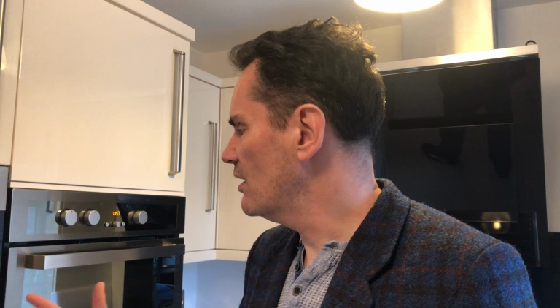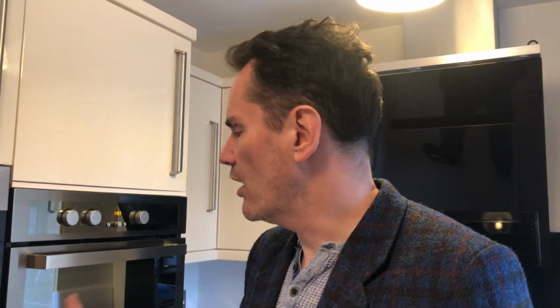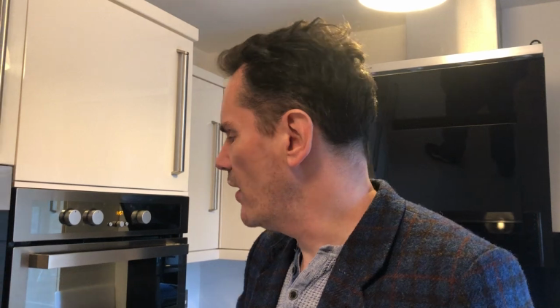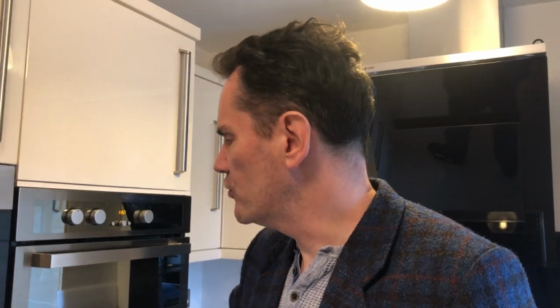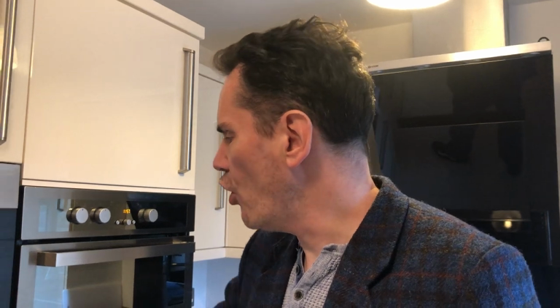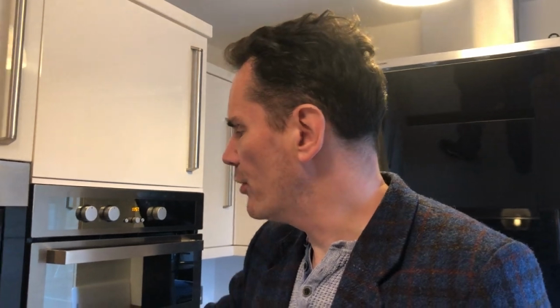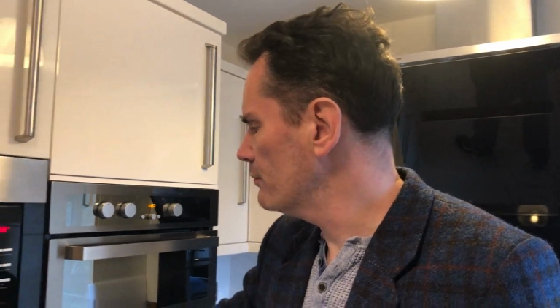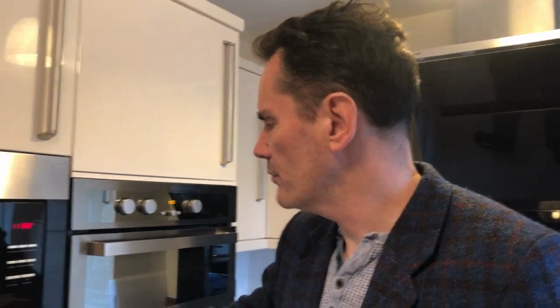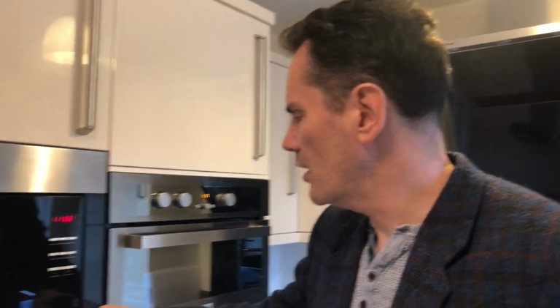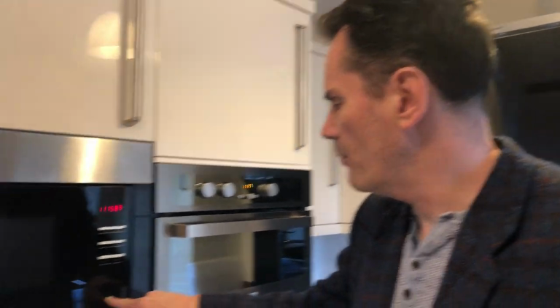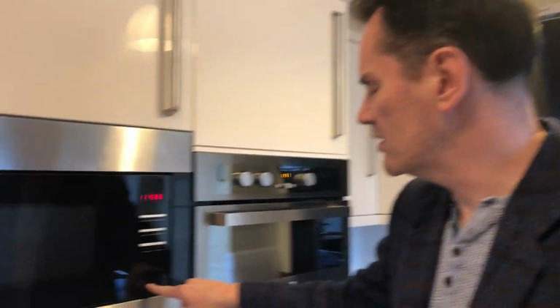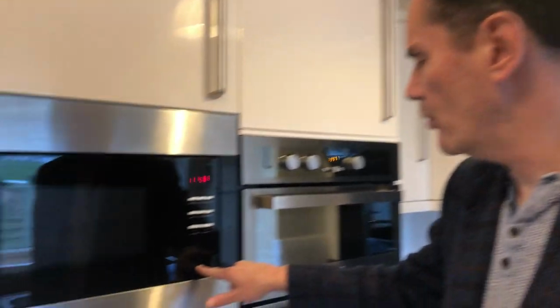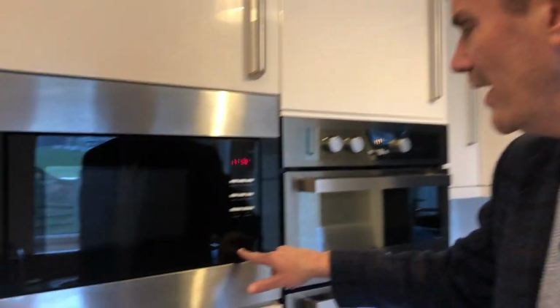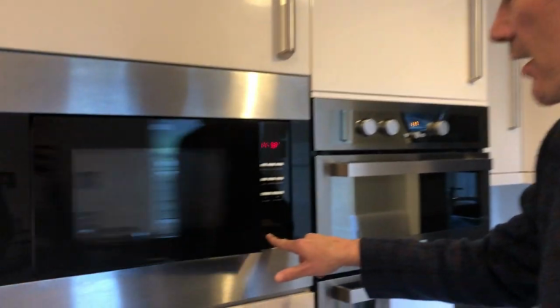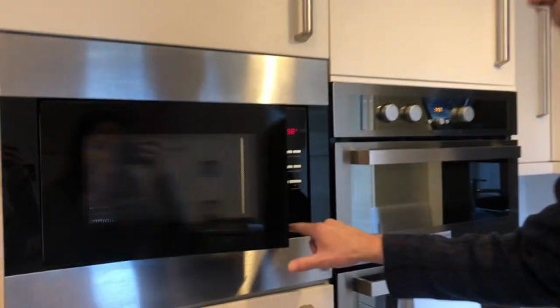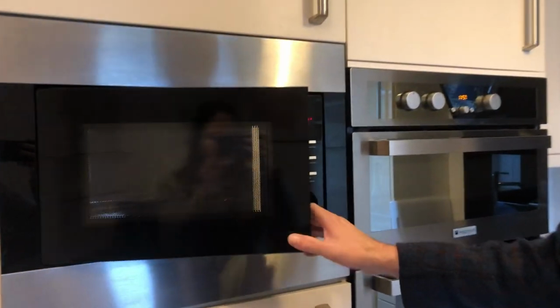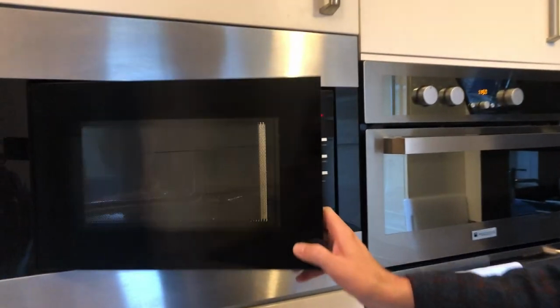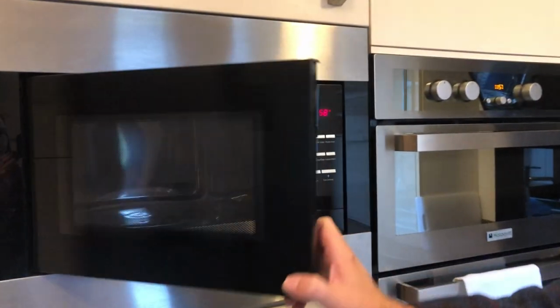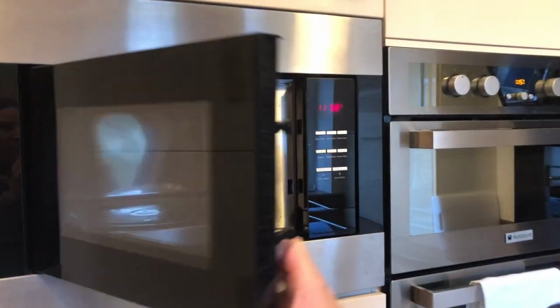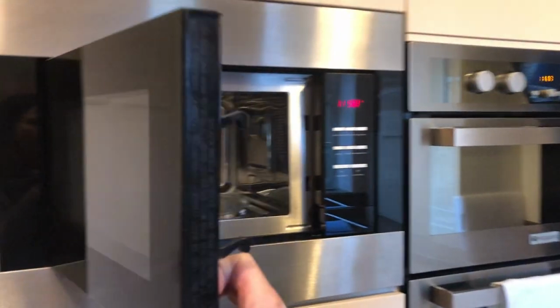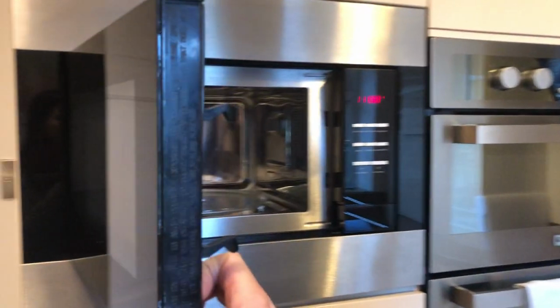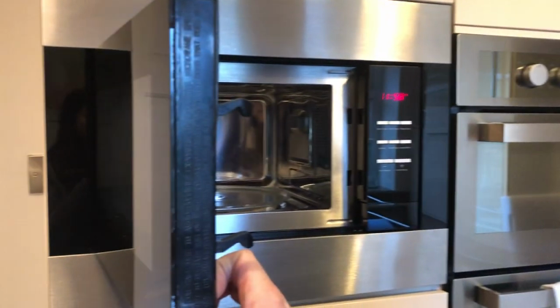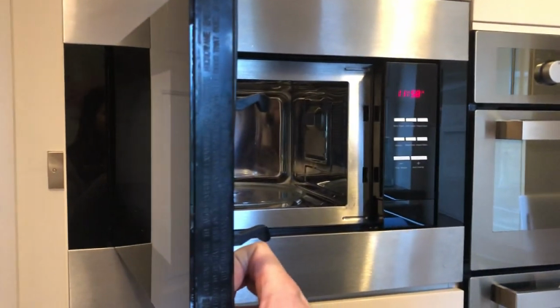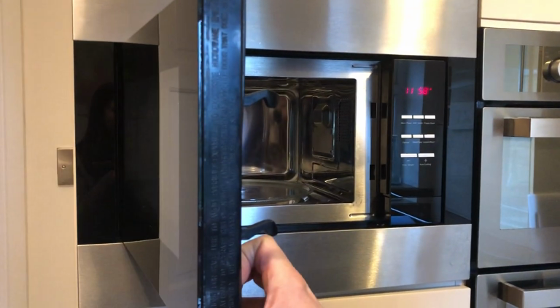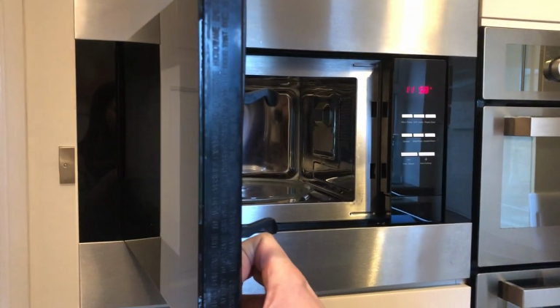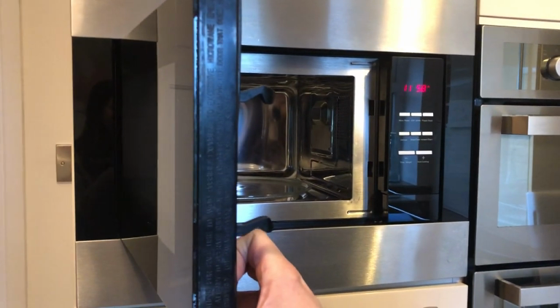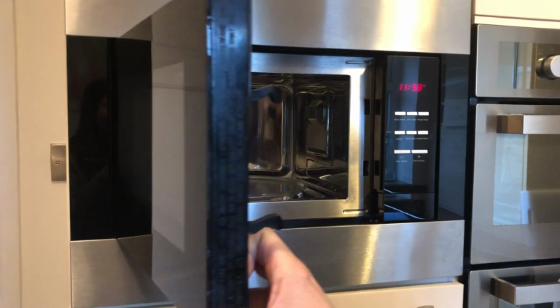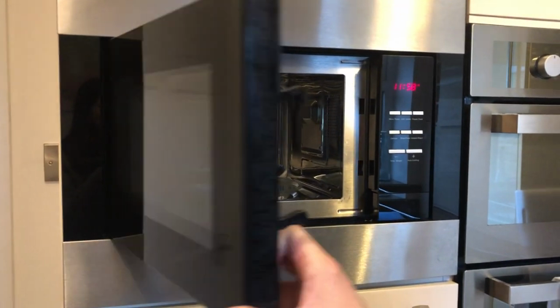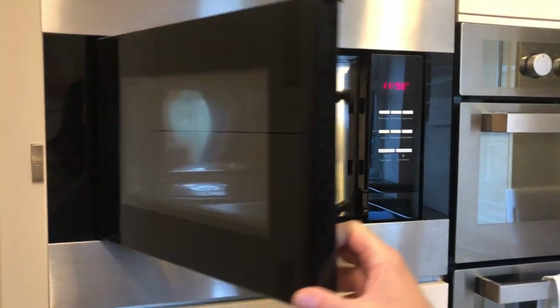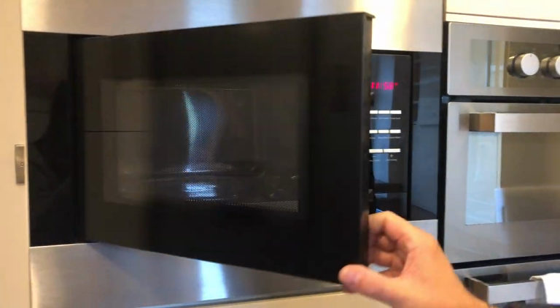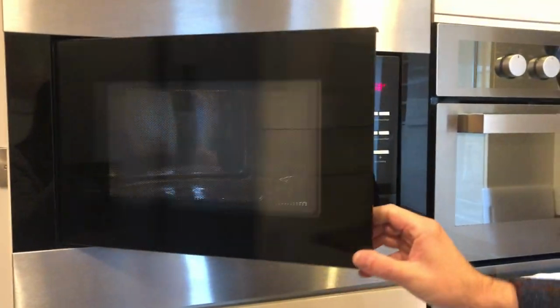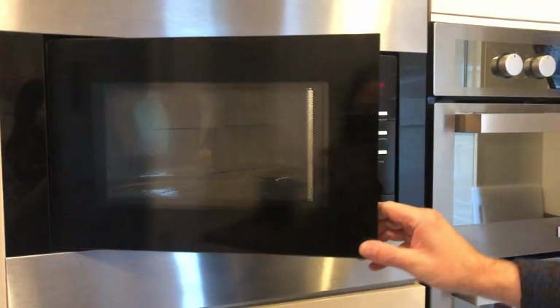Using the microwave to open, press the button here and then put your items inside.